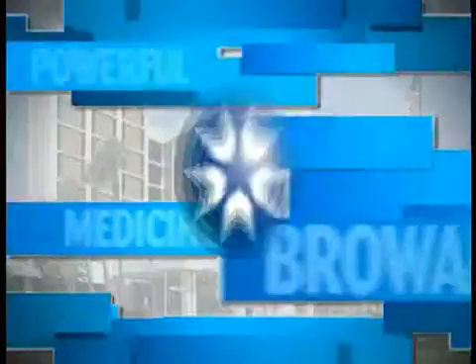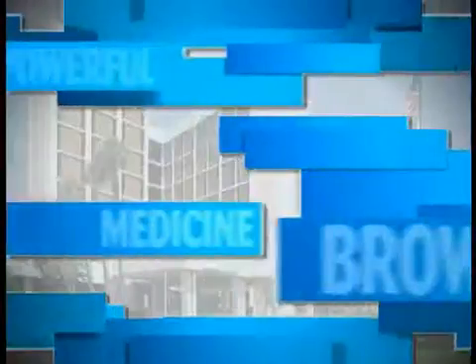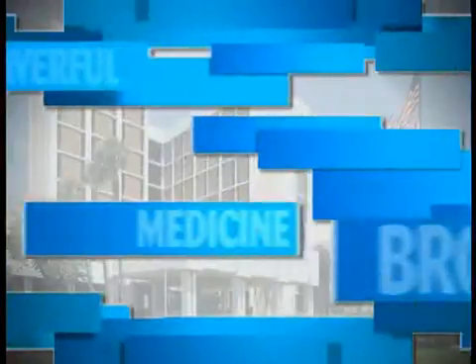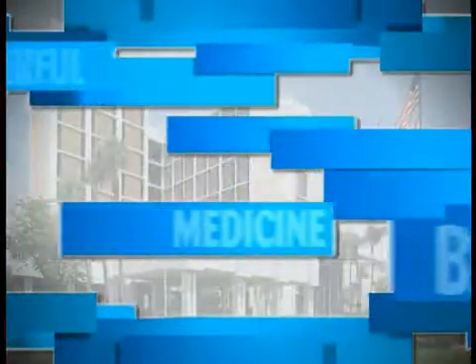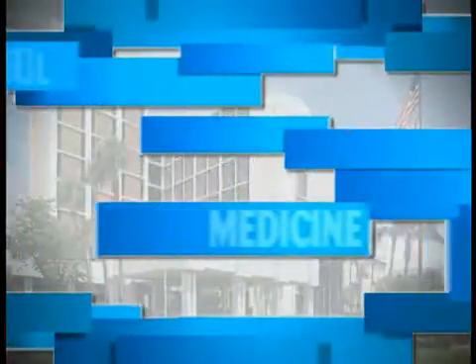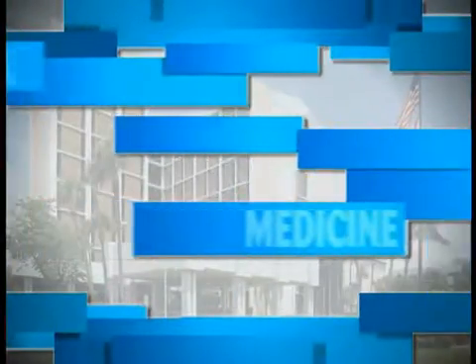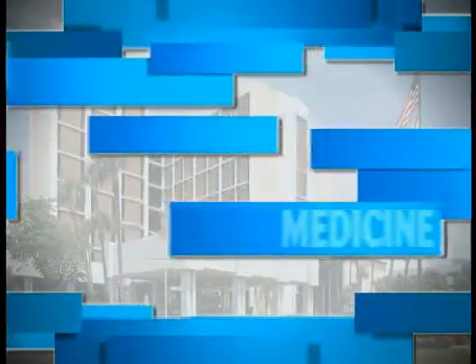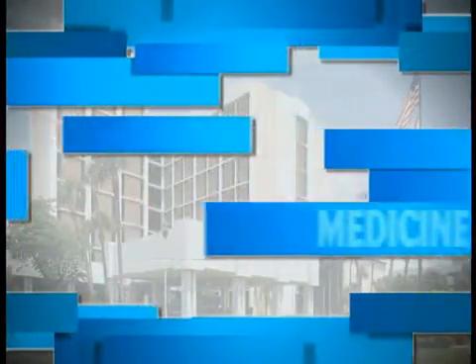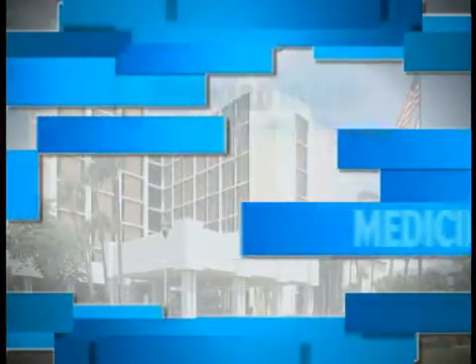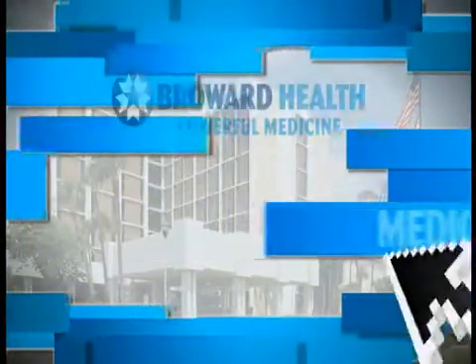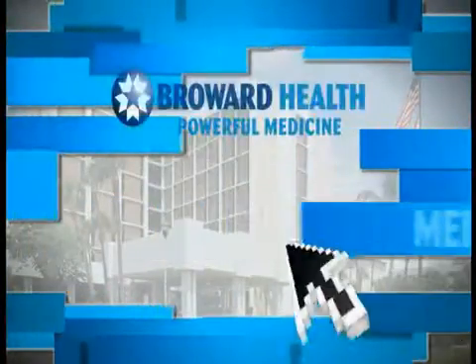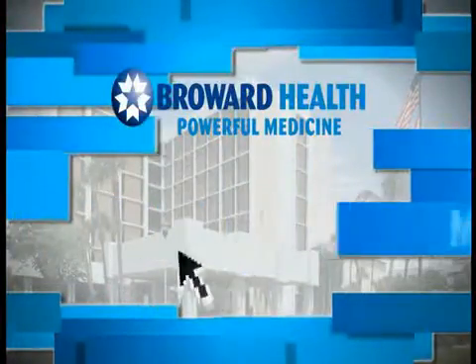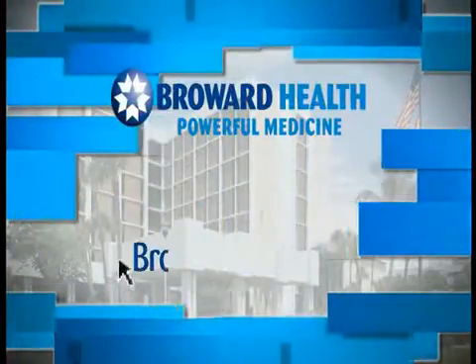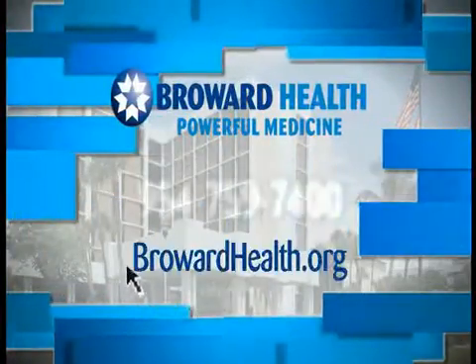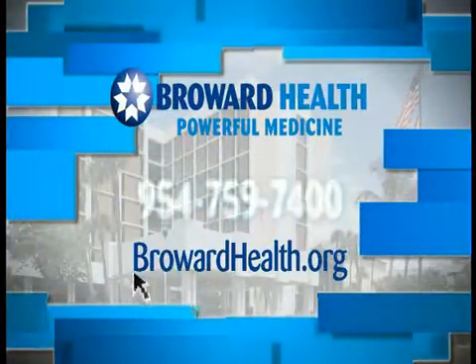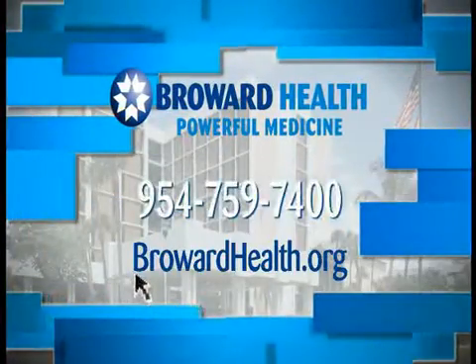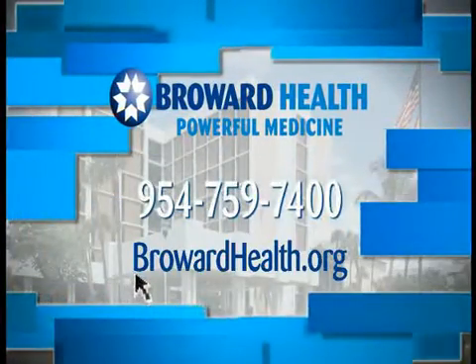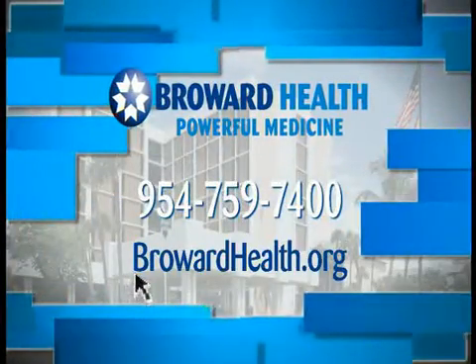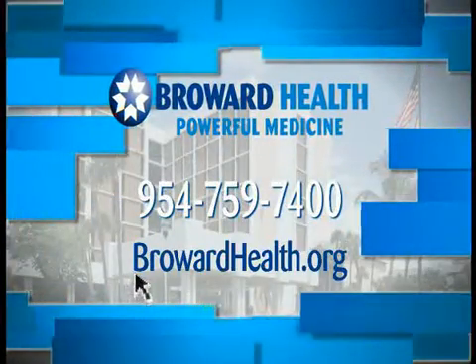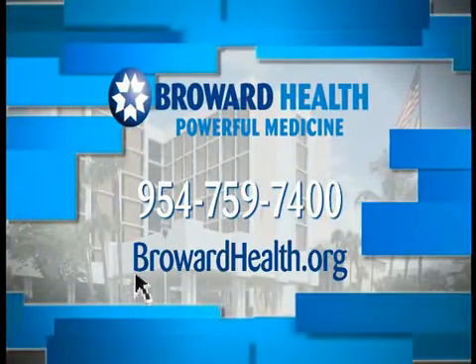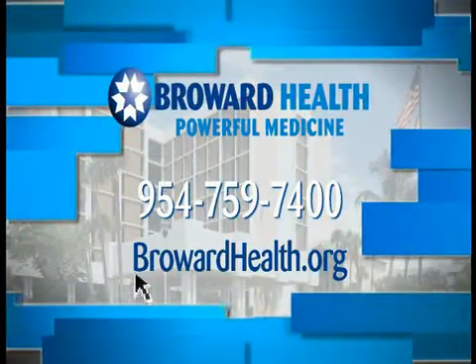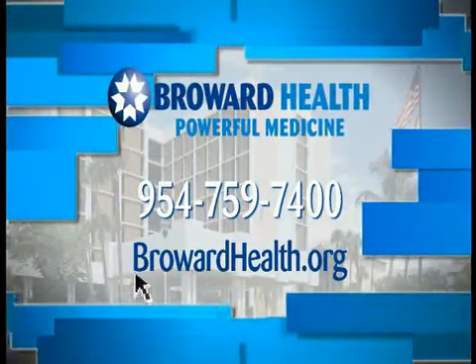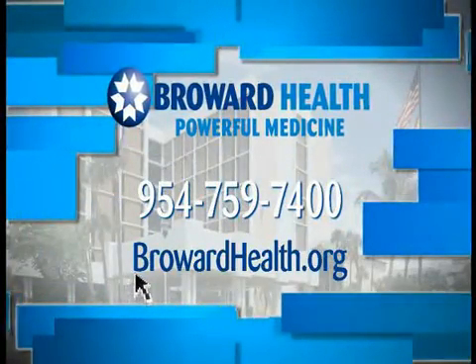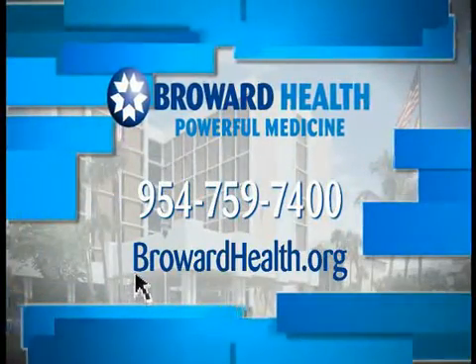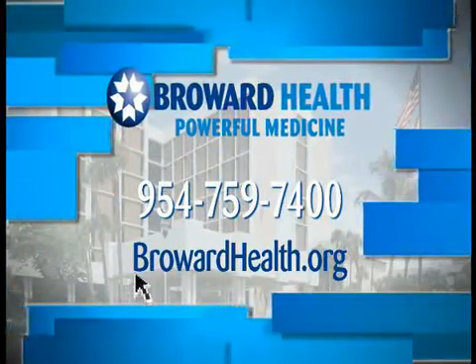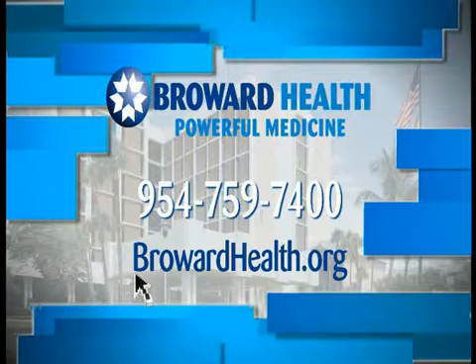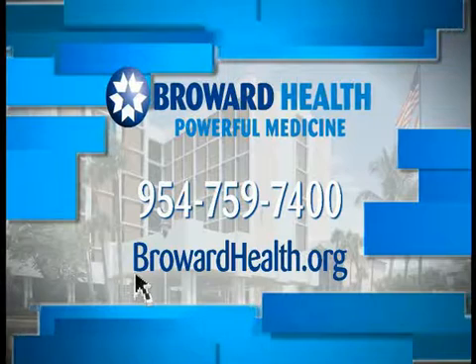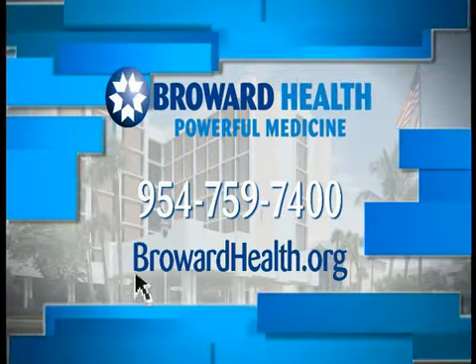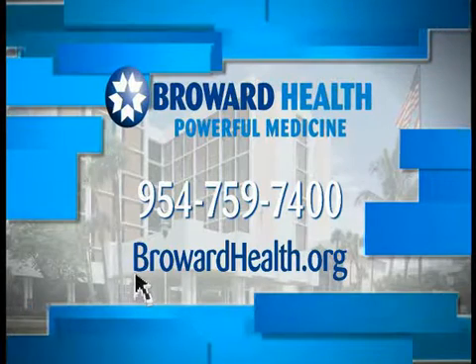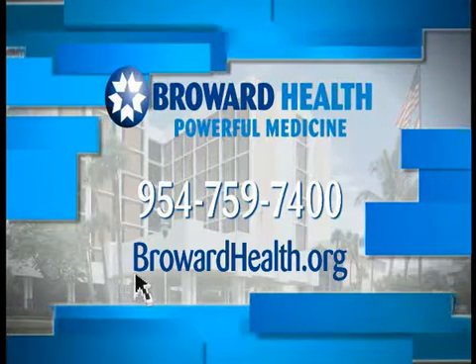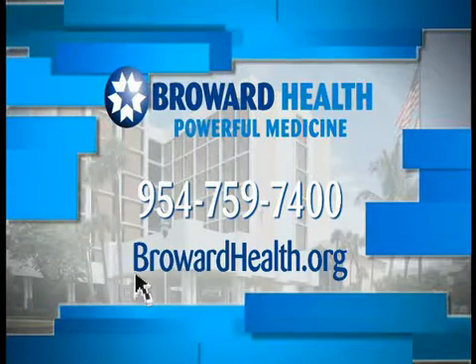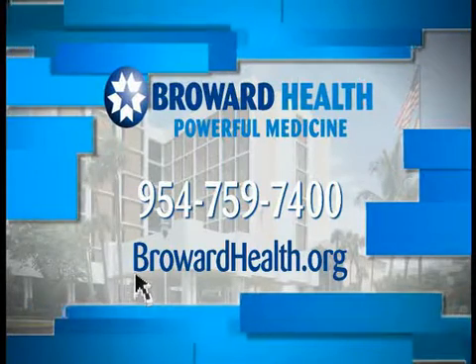Powerful Medicine is brought to you by Broward Health. For more information or for a physician referral, visit BrowardHealth.org.